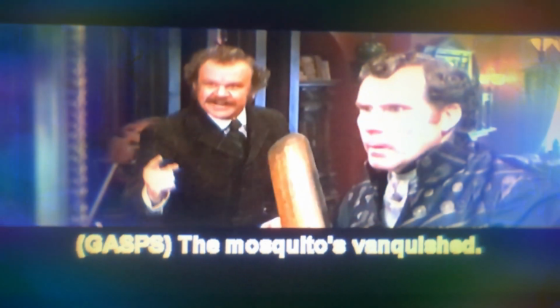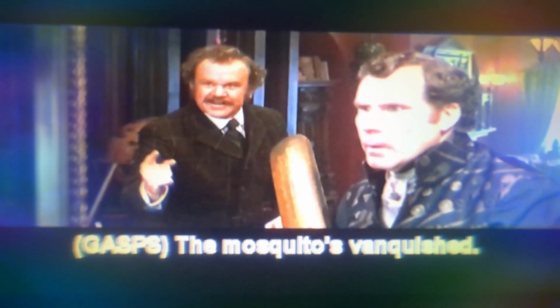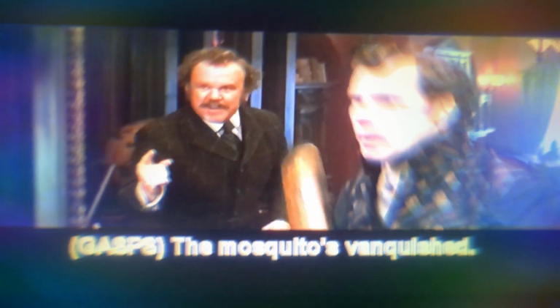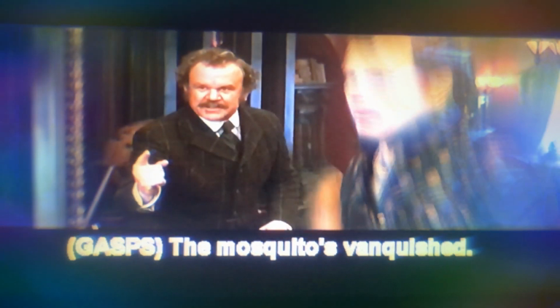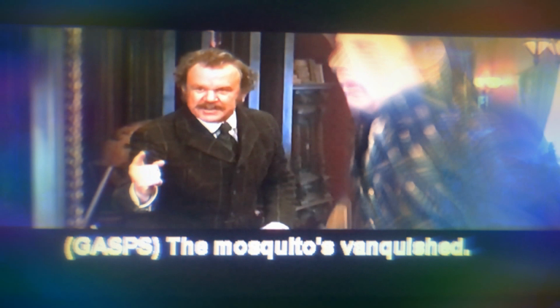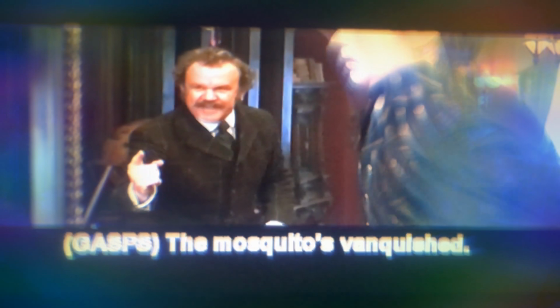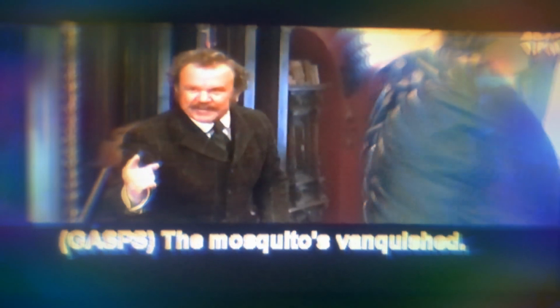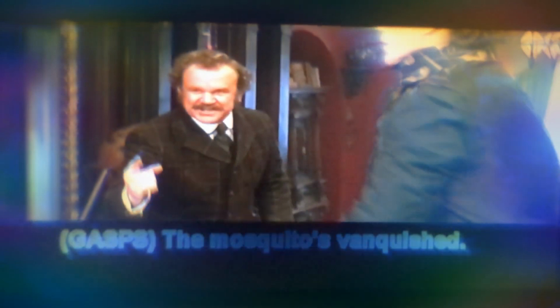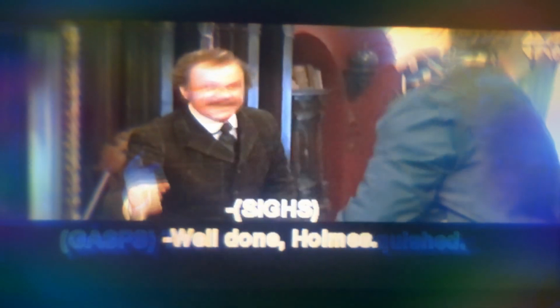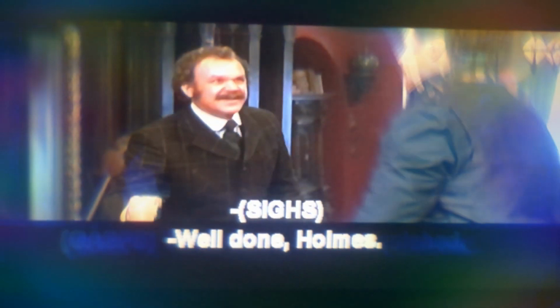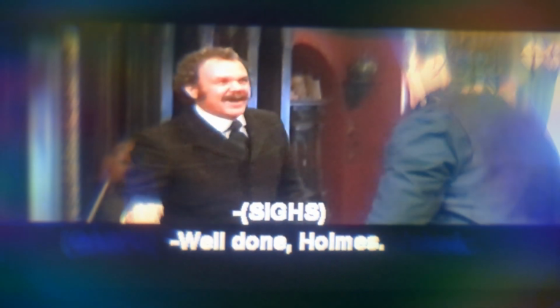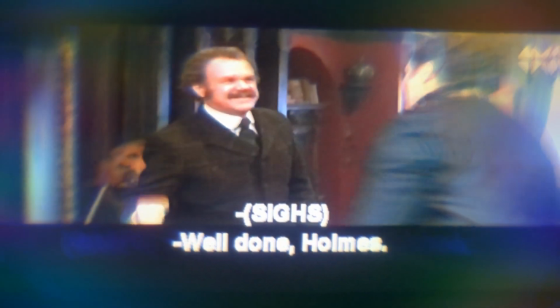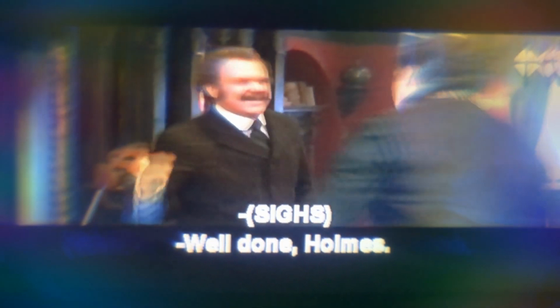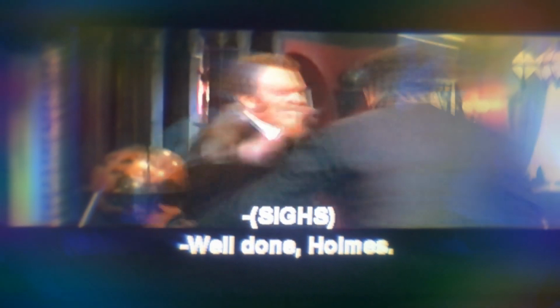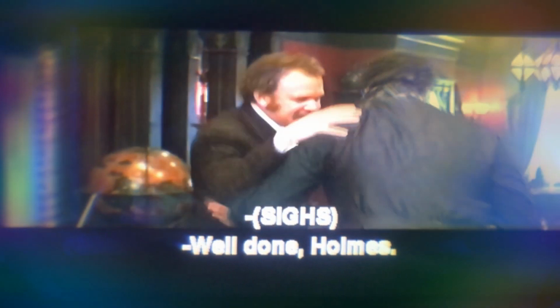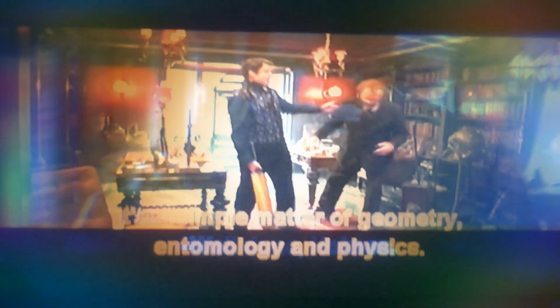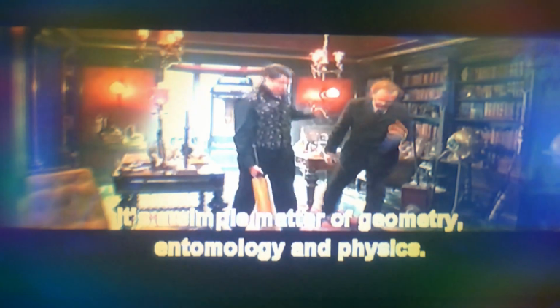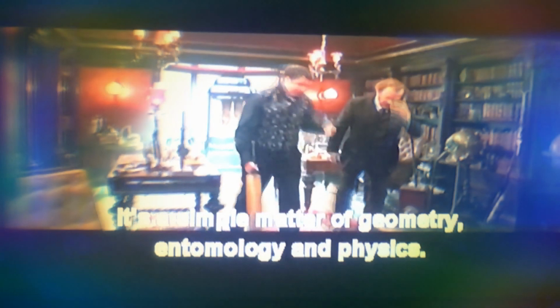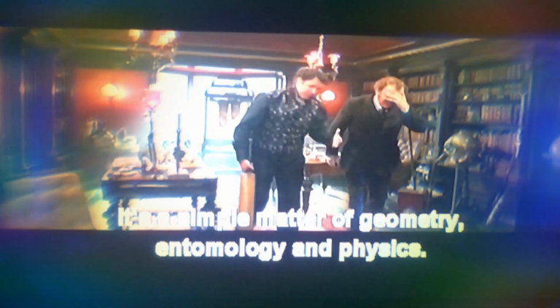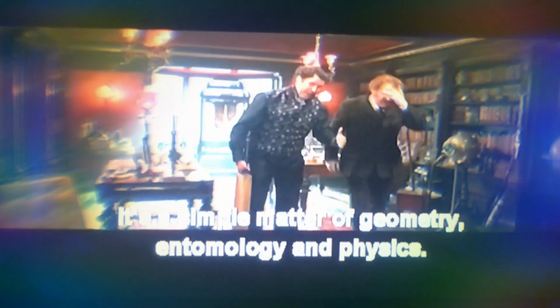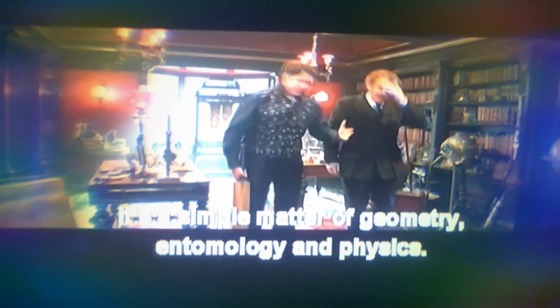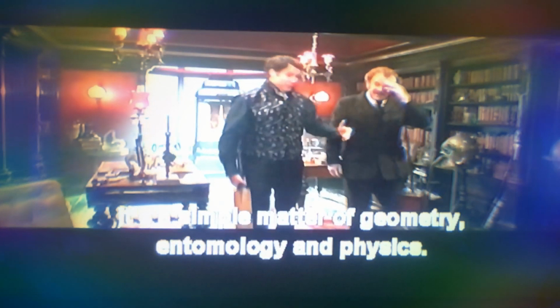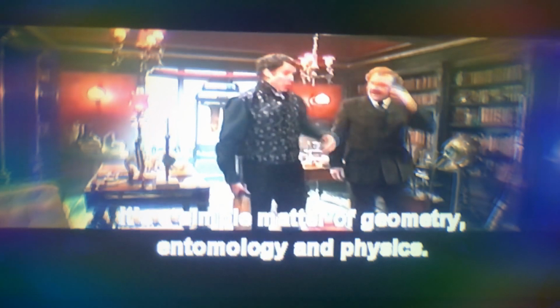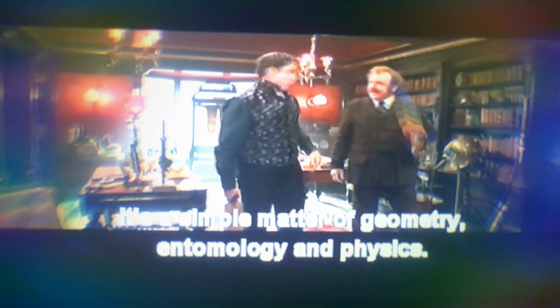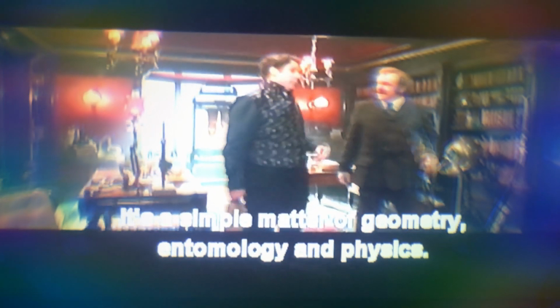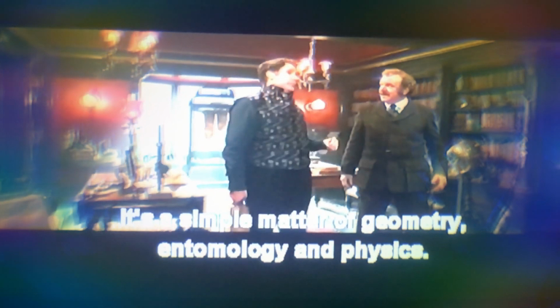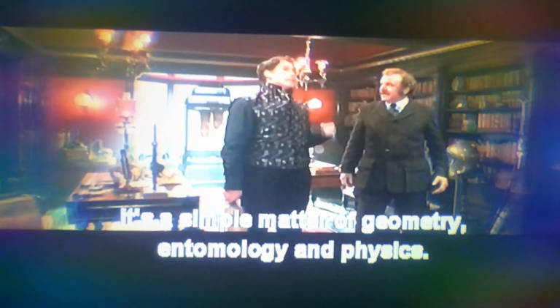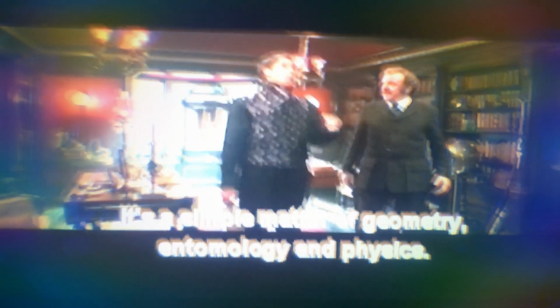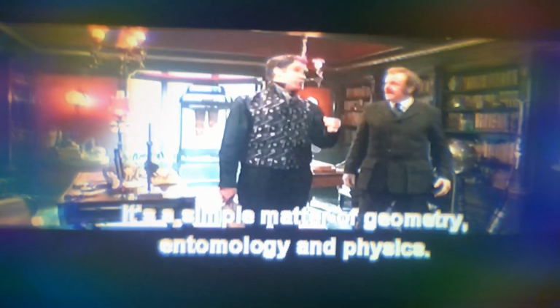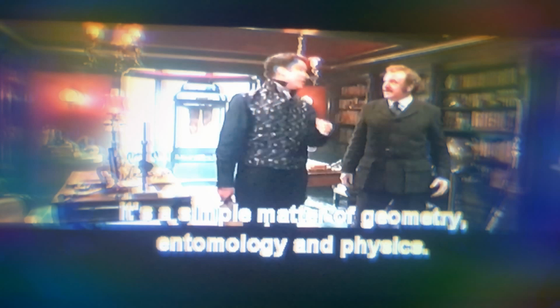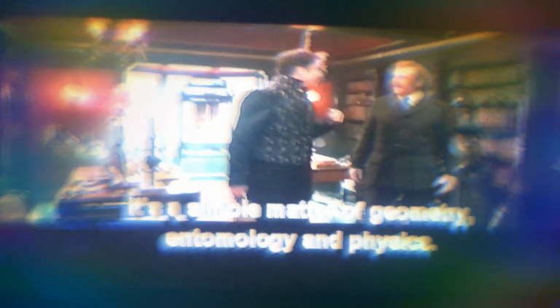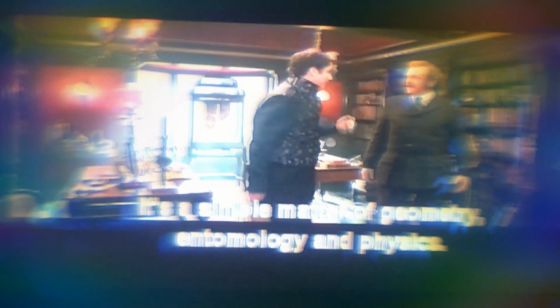The Mosquitoes Vanquished! Well done, Holmes! It's a simple matter of geometry, etymology, and physics!